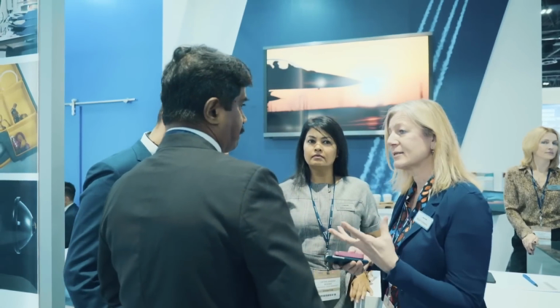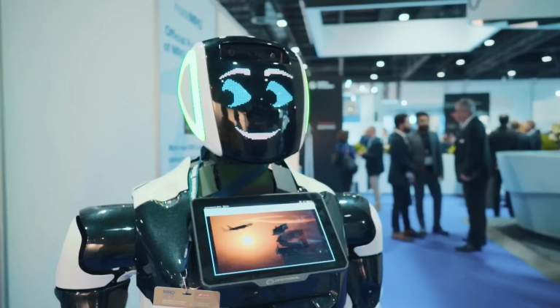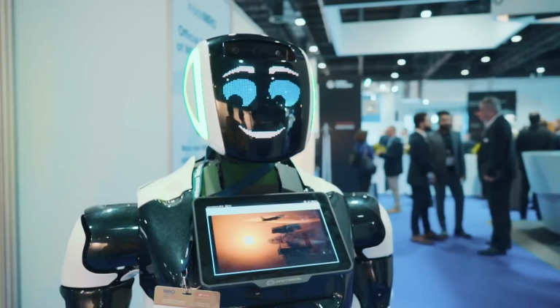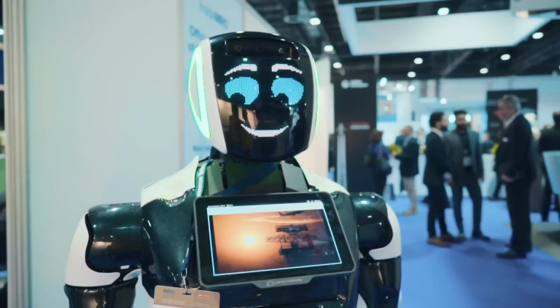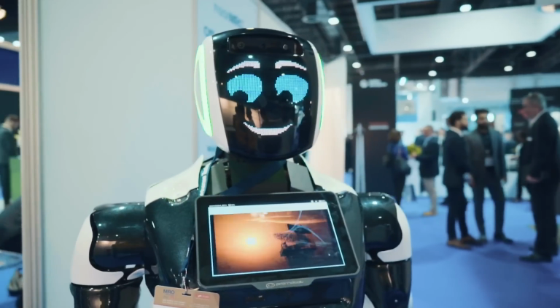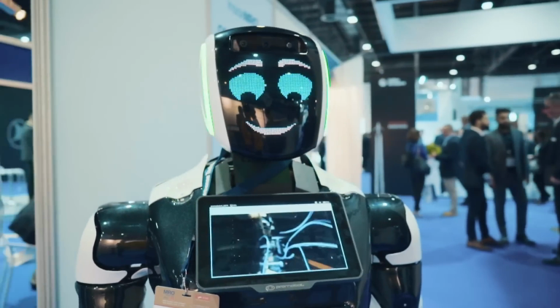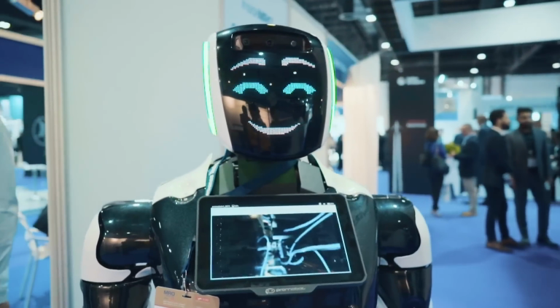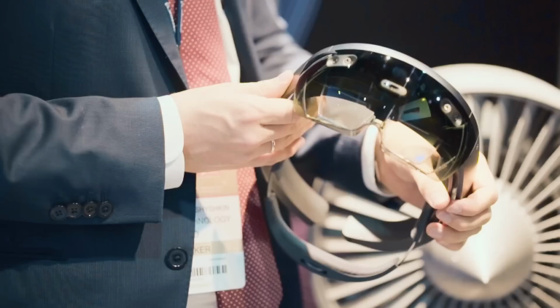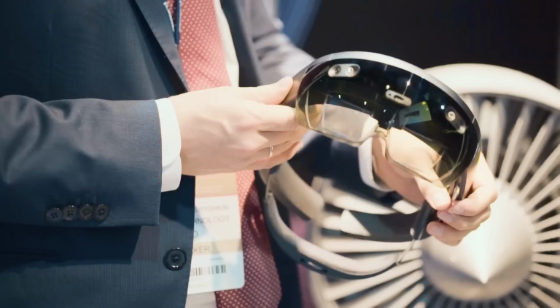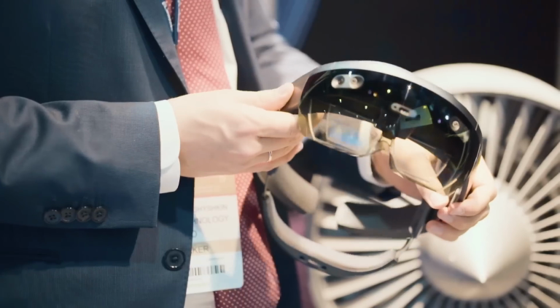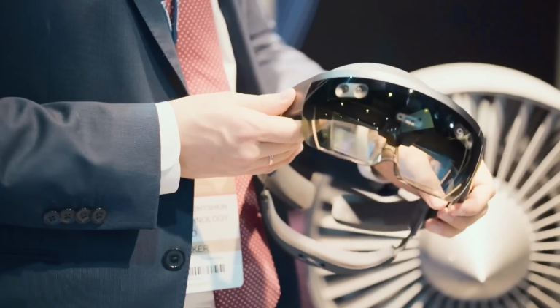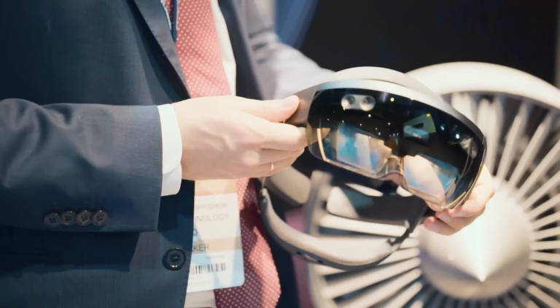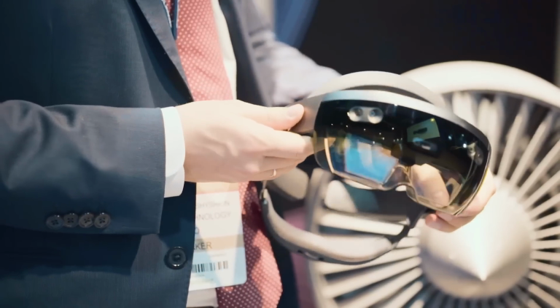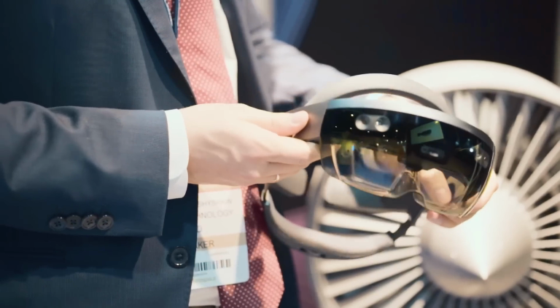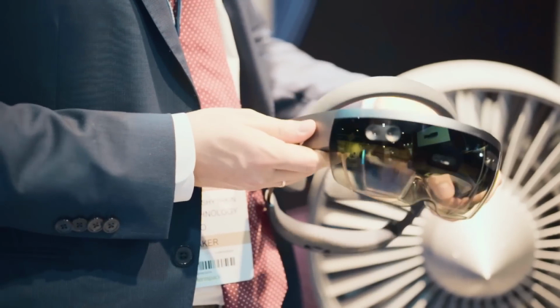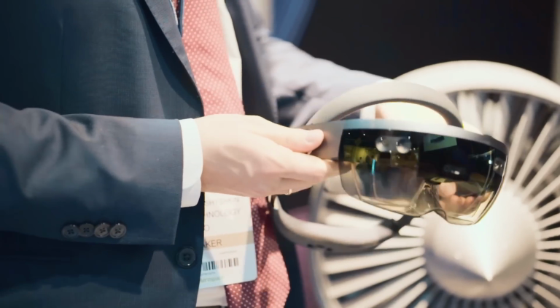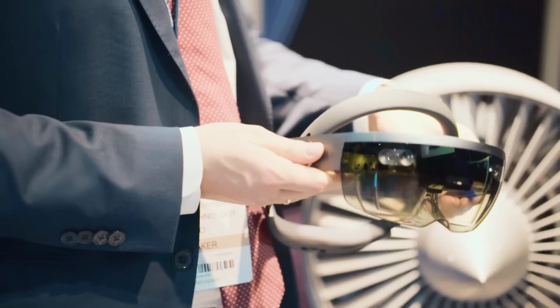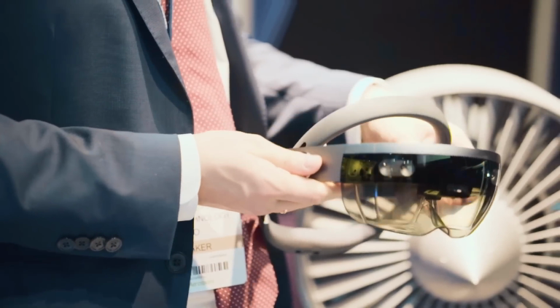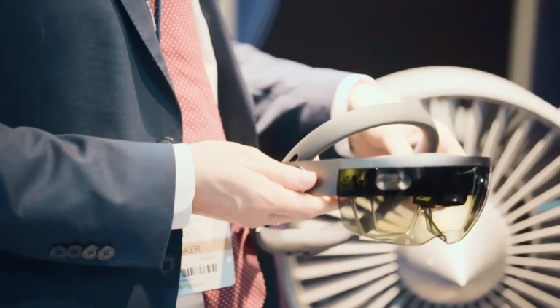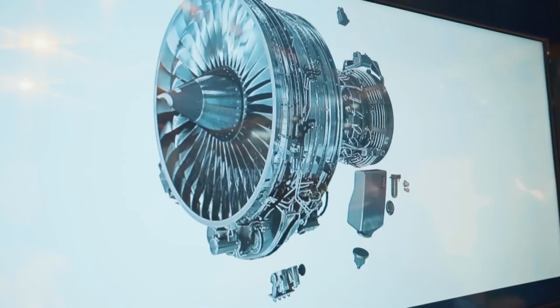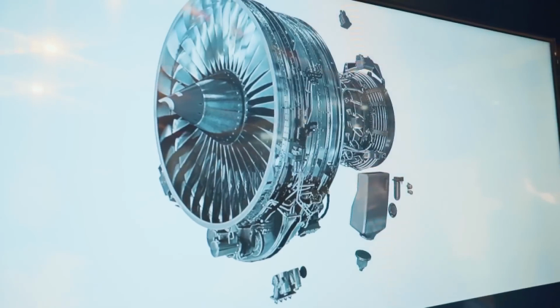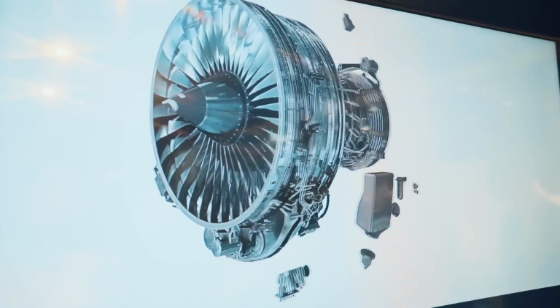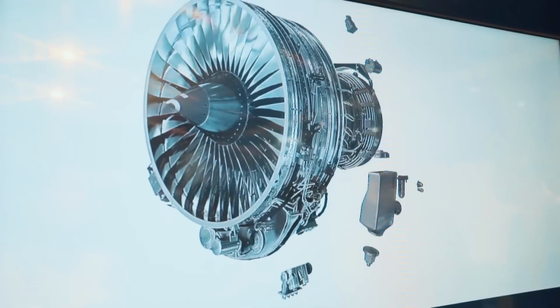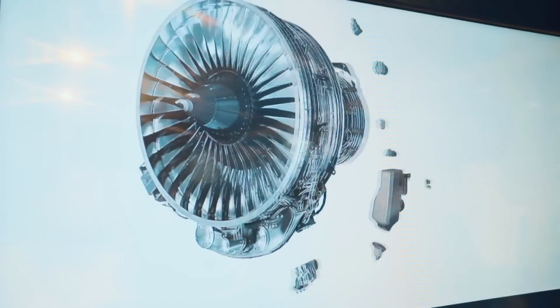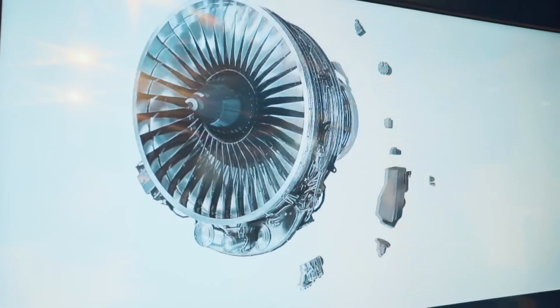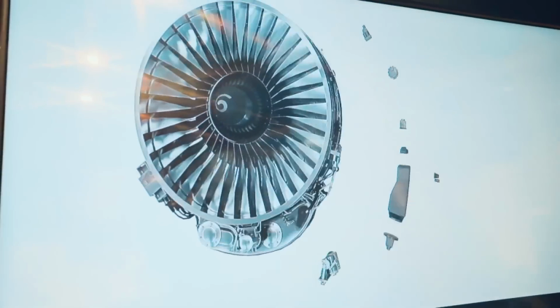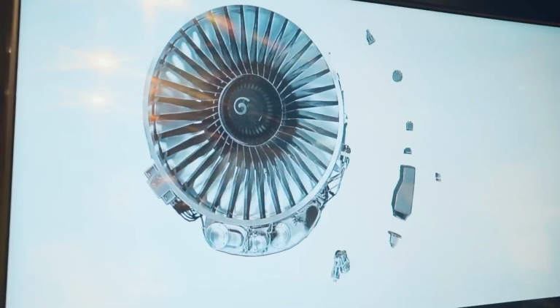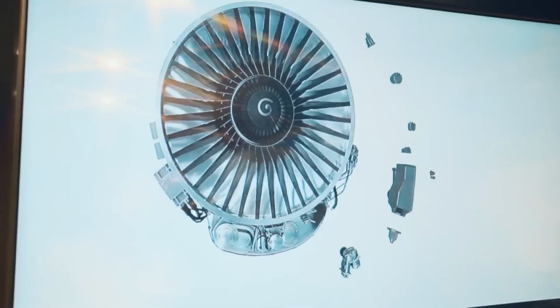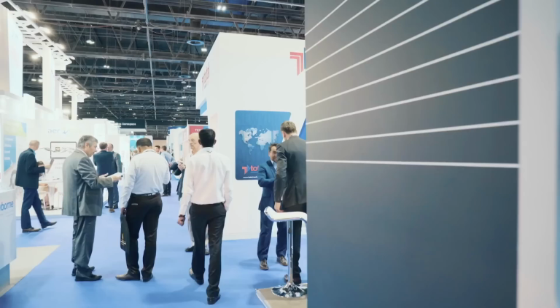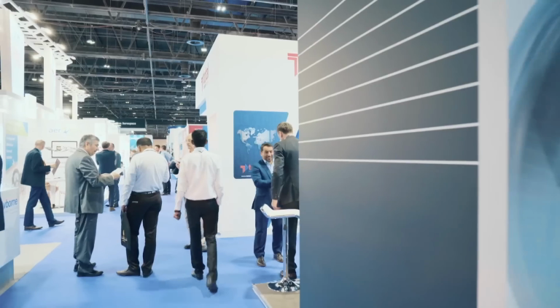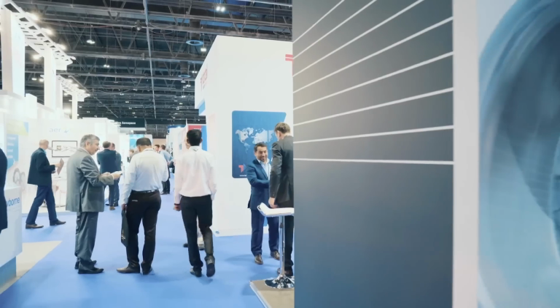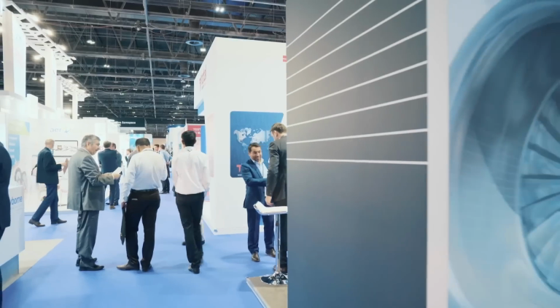We are proud to launch our prototypes of the mixed reality solution here at the MRO Middle East Show in Dubai.